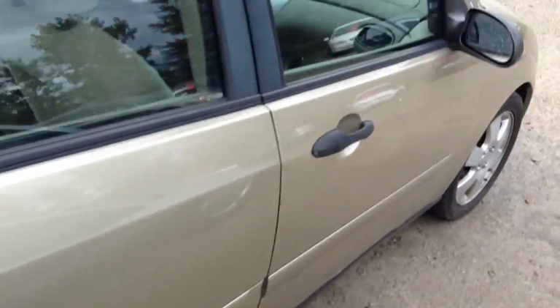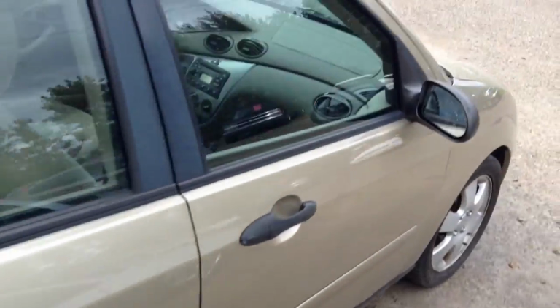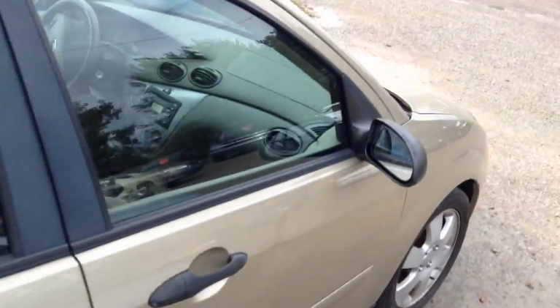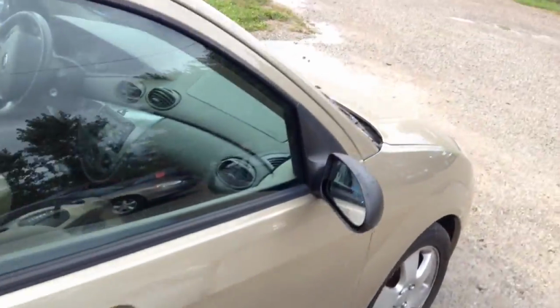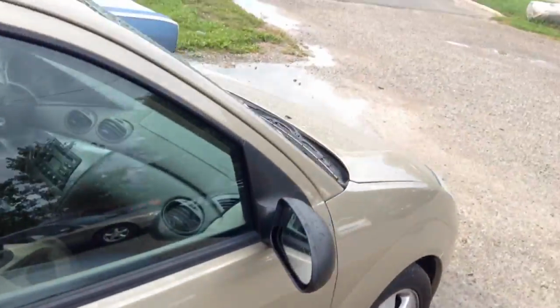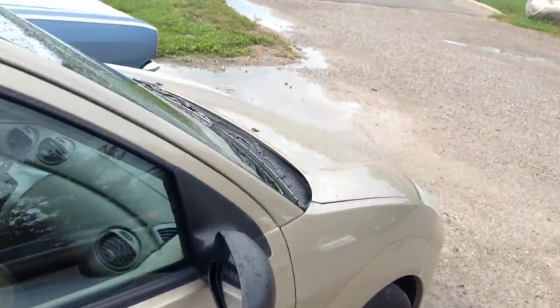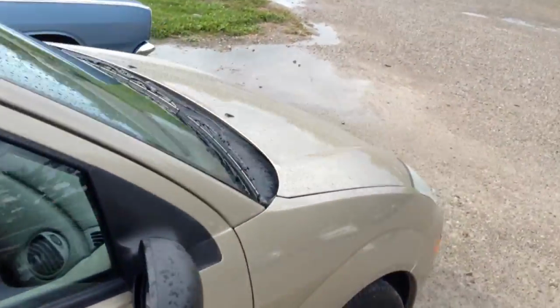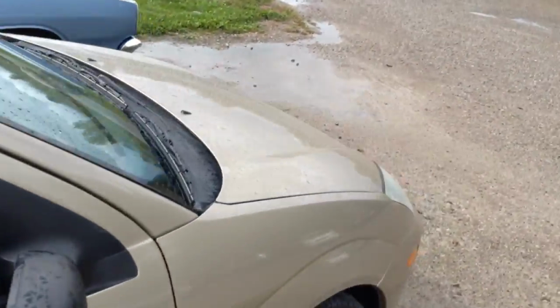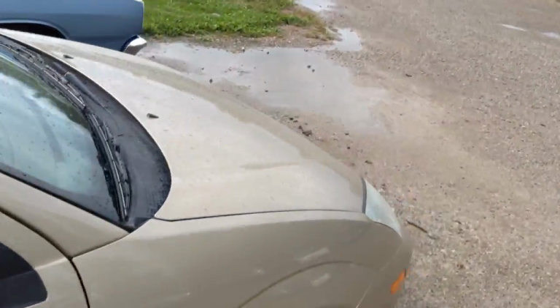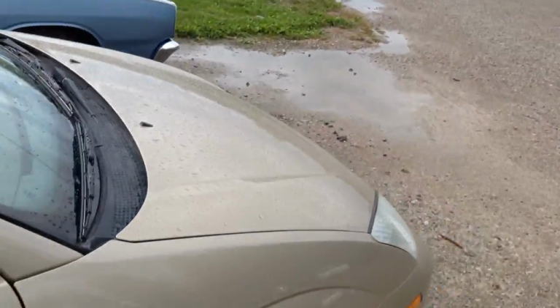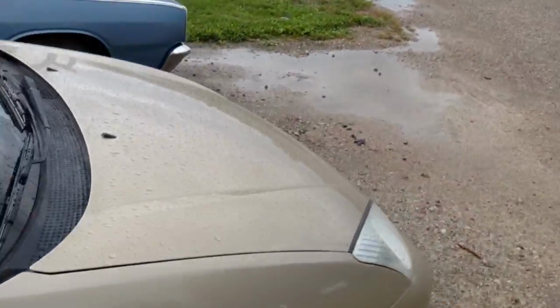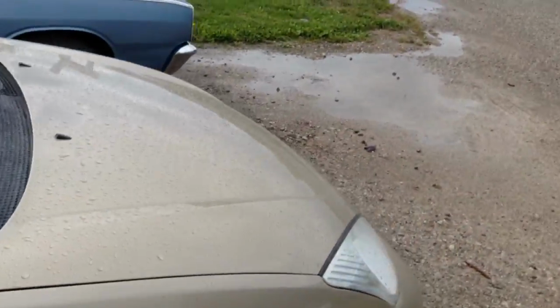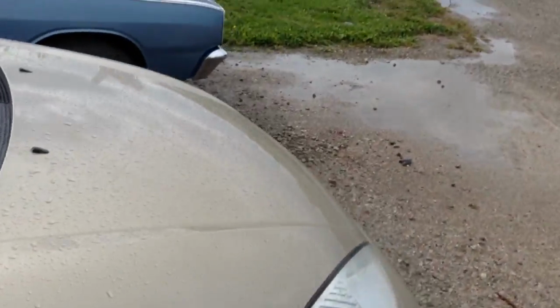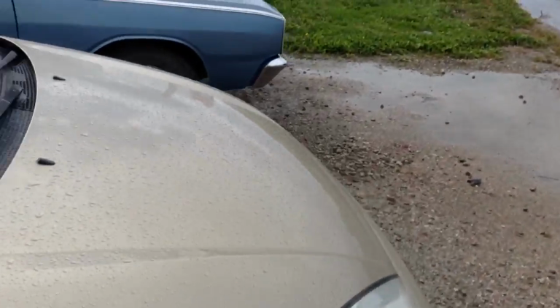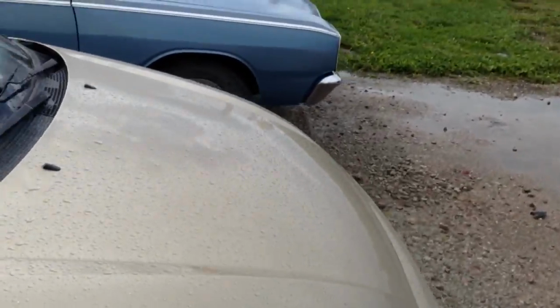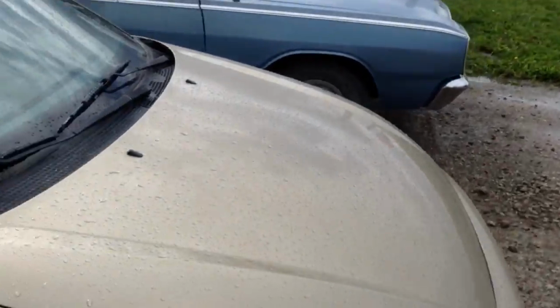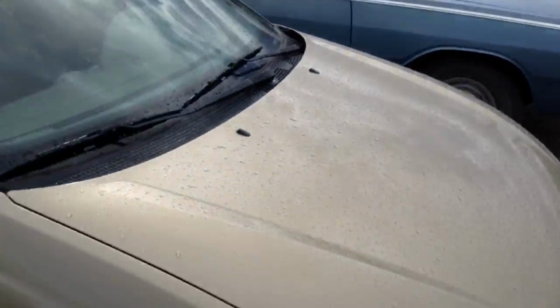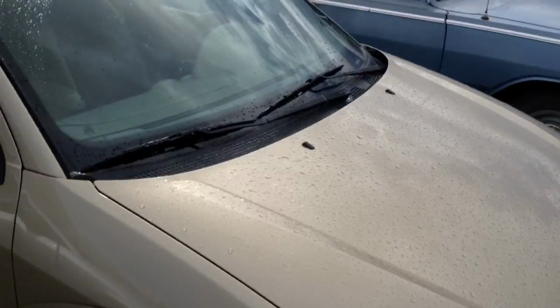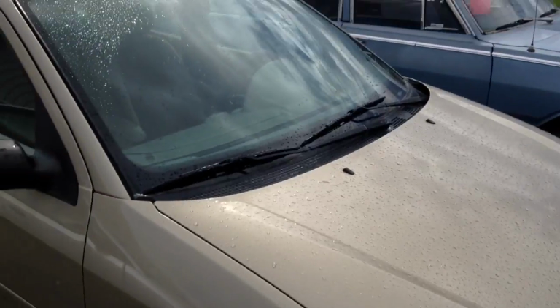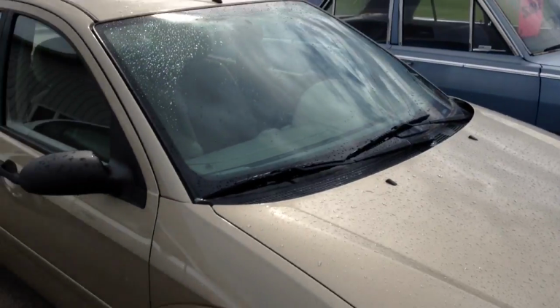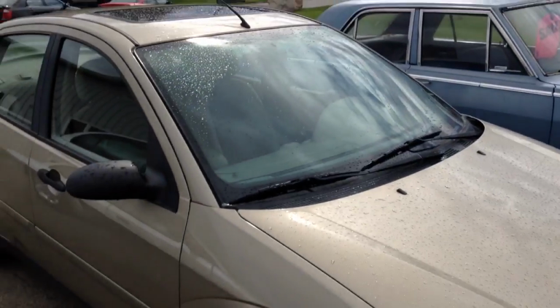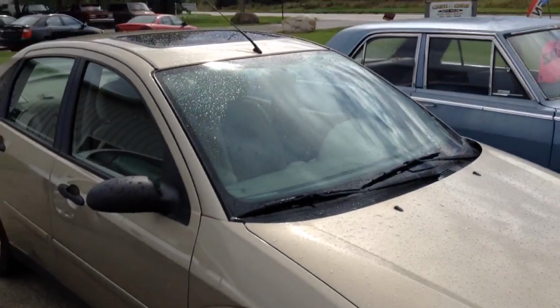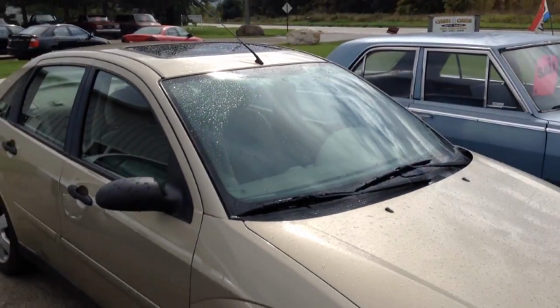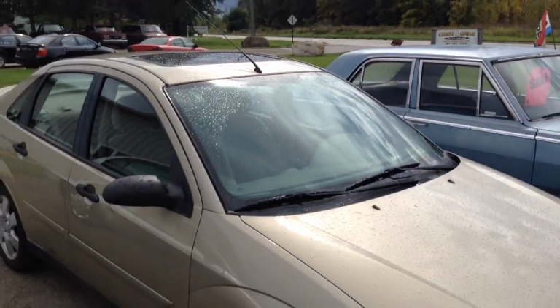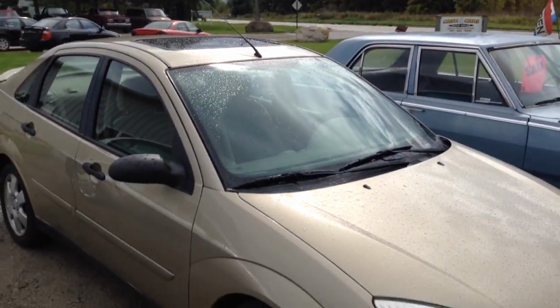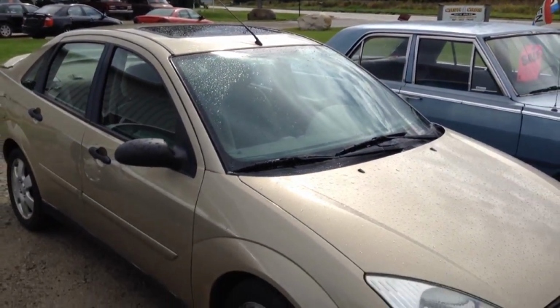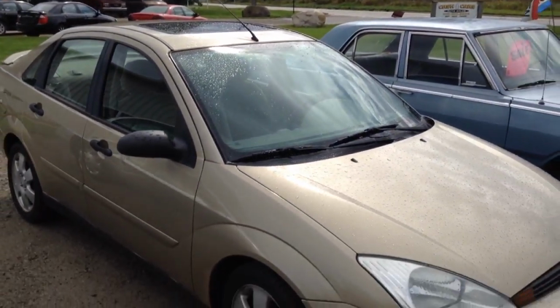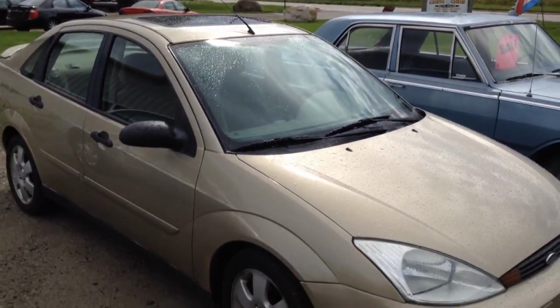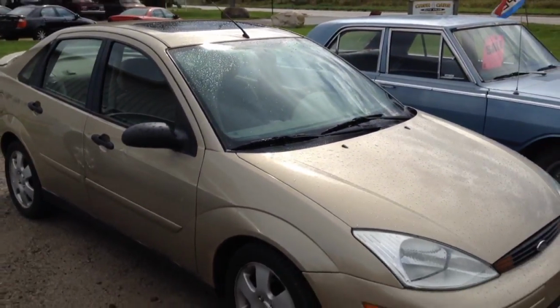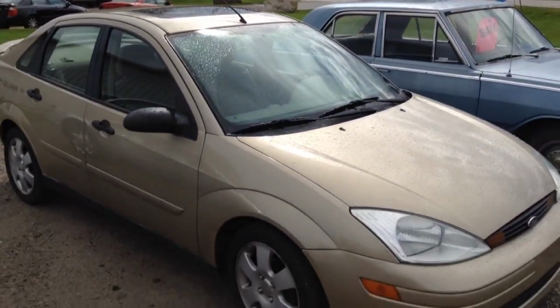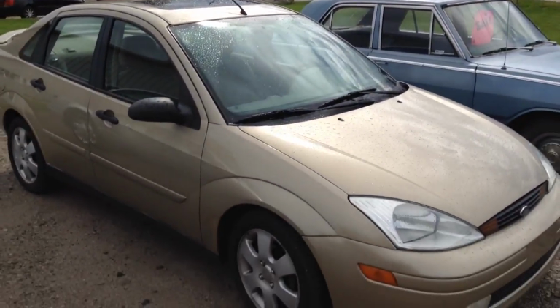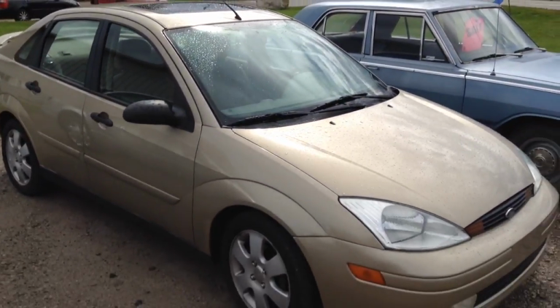So, this is a pretty clean example of a 2002 Ford Focus. But as usual, guys, thanks for watching, and talk to you later.